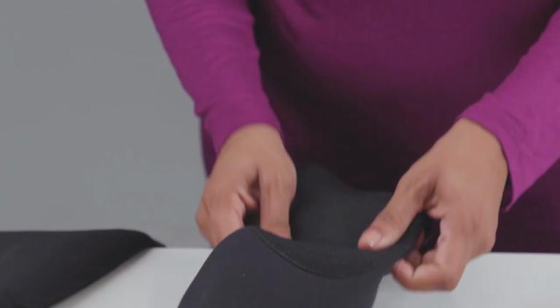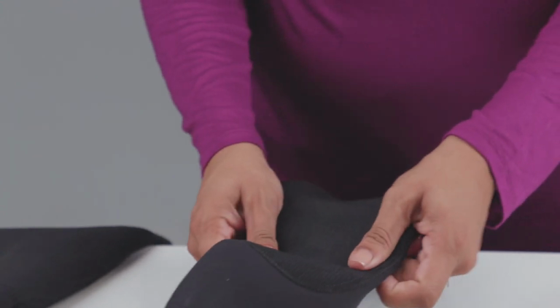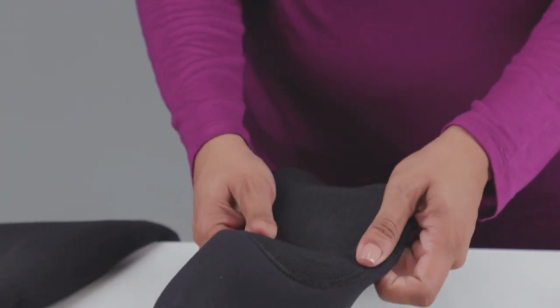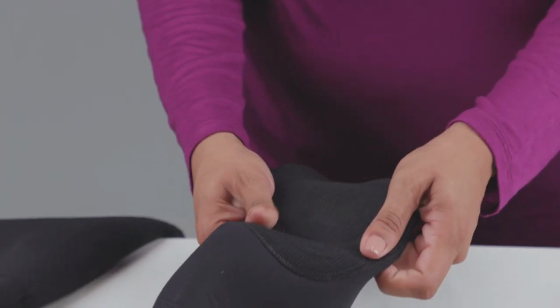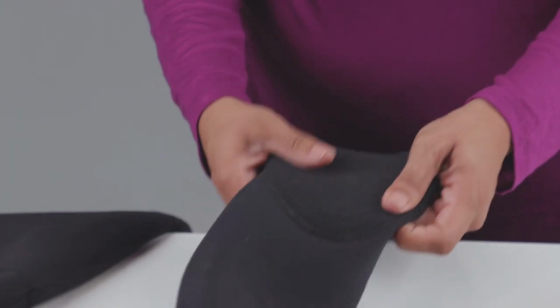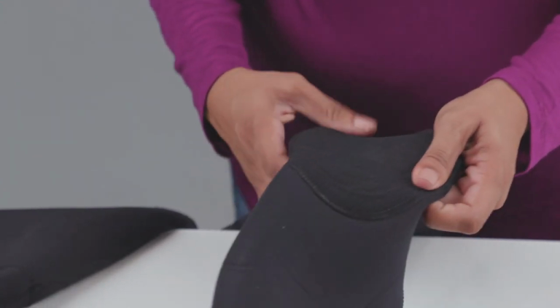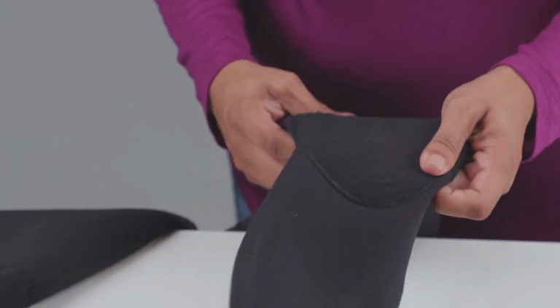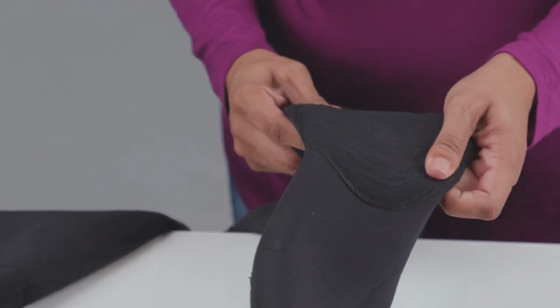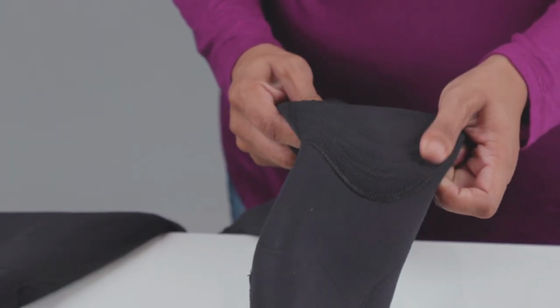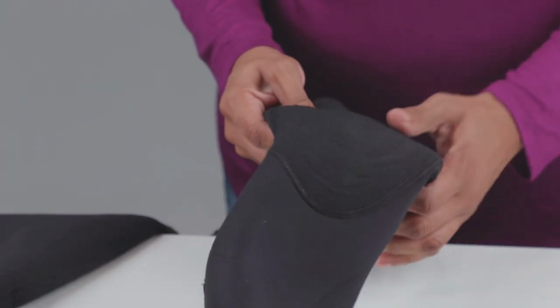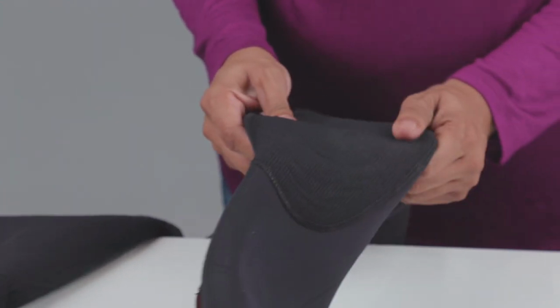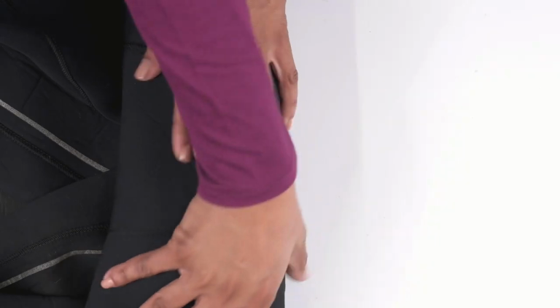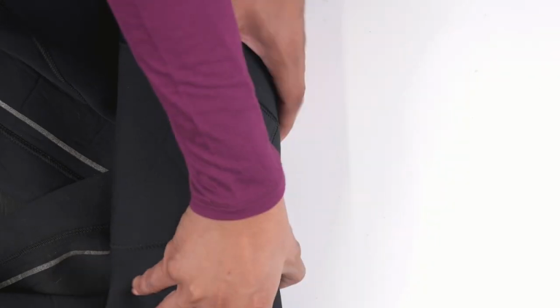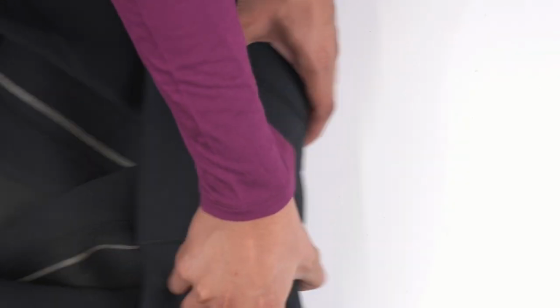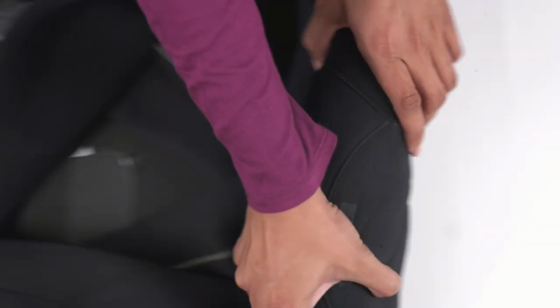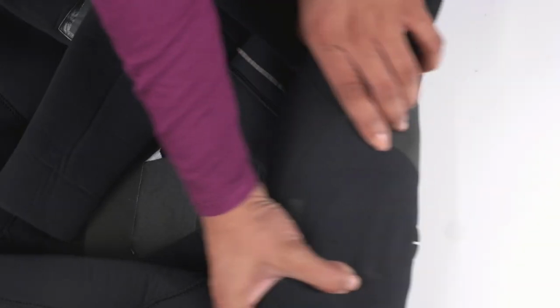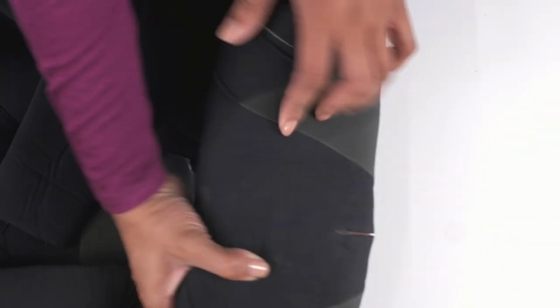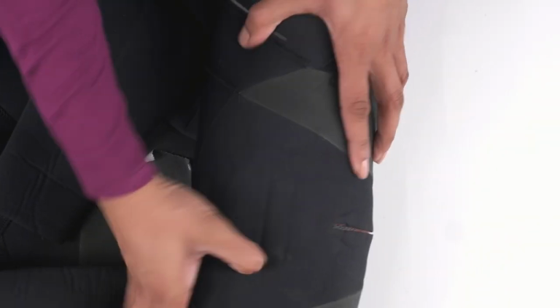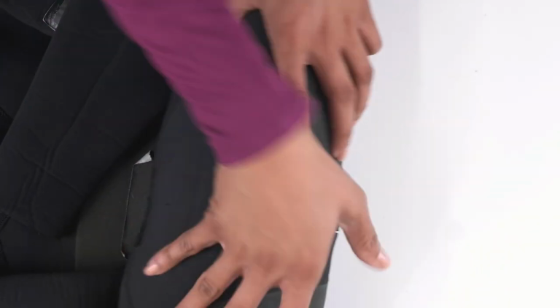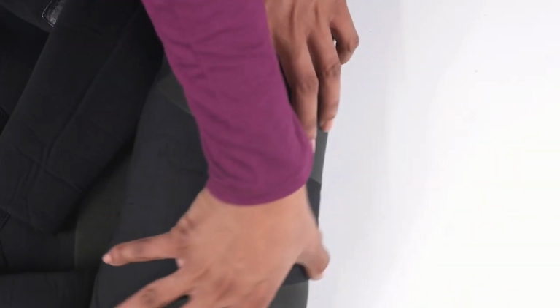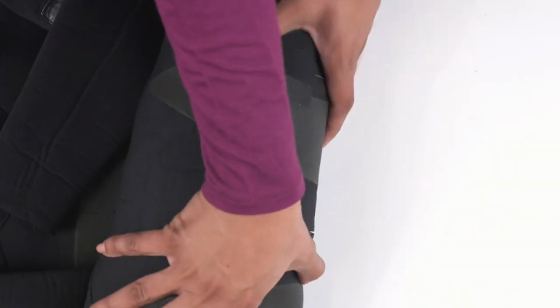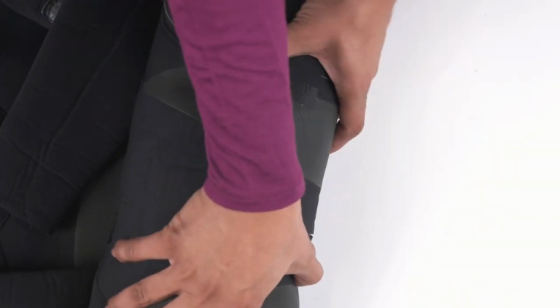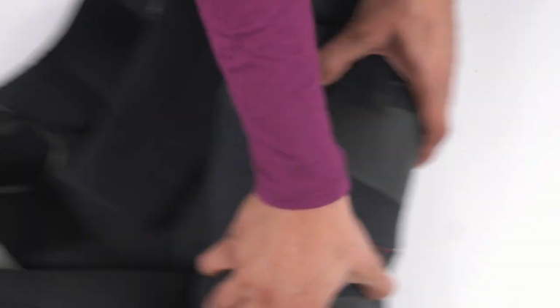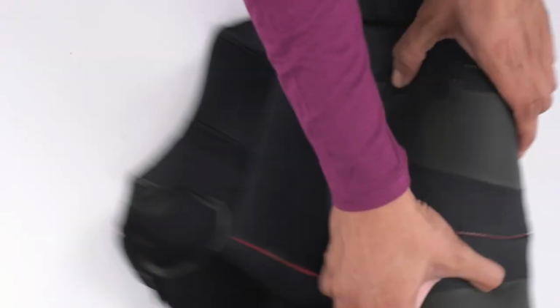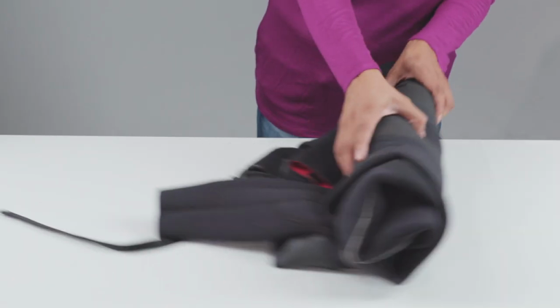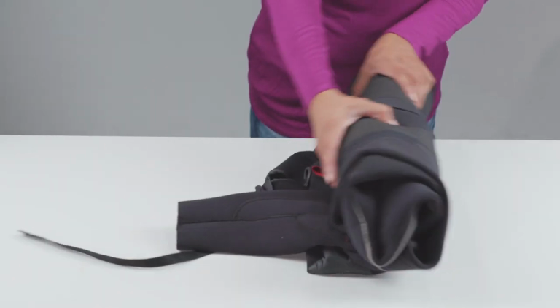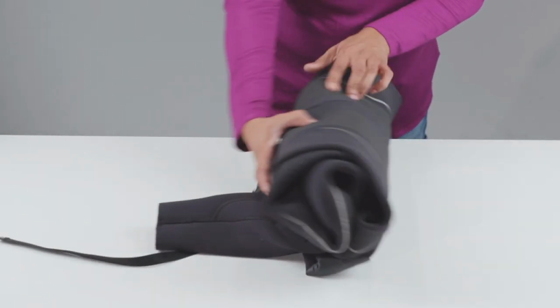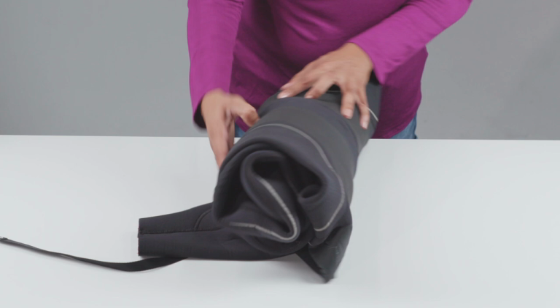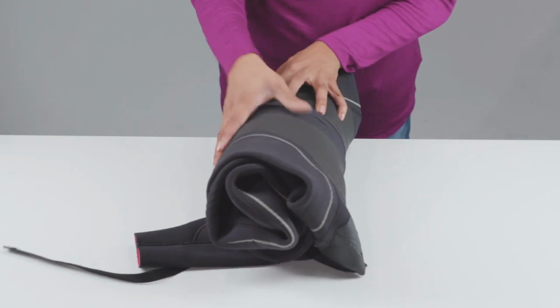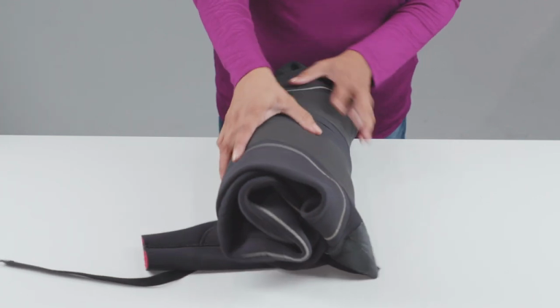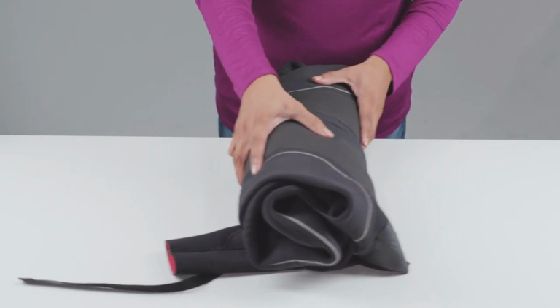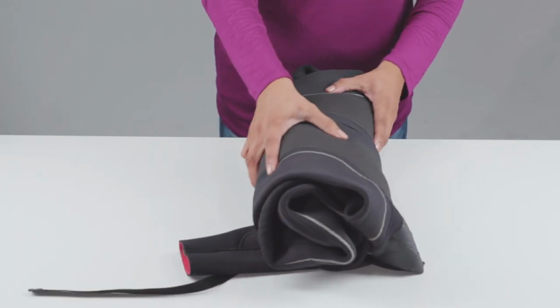Fix wetsuits fast with the Tenacious Tape iron-on neoprene patch, and keep using it for years.